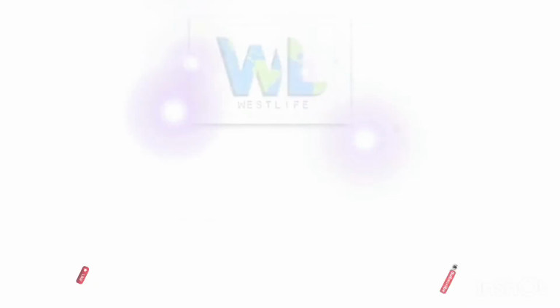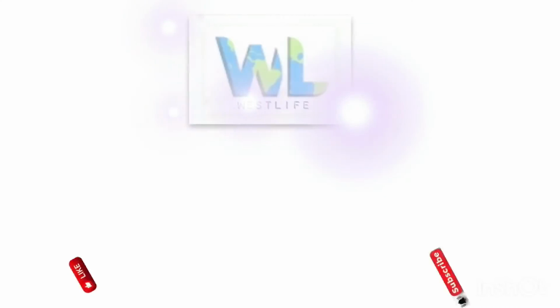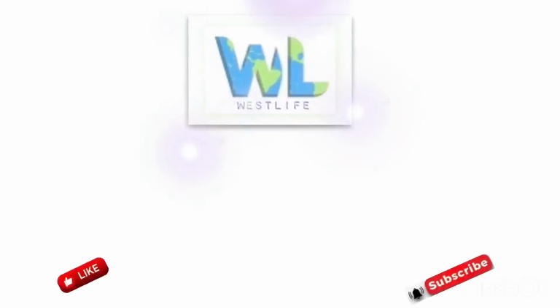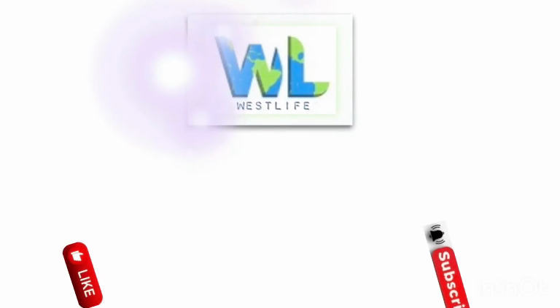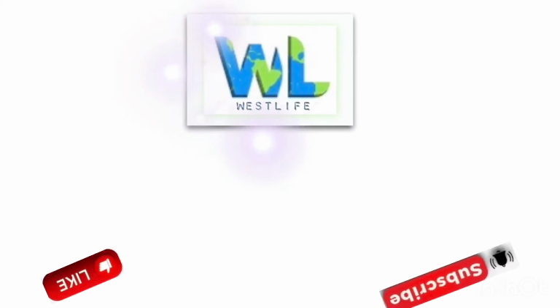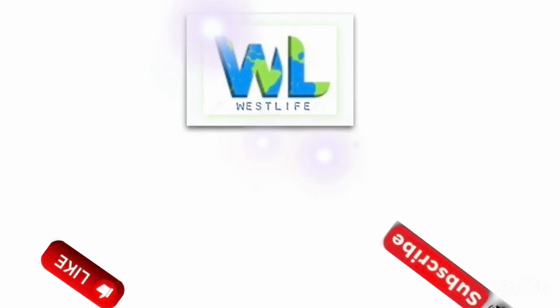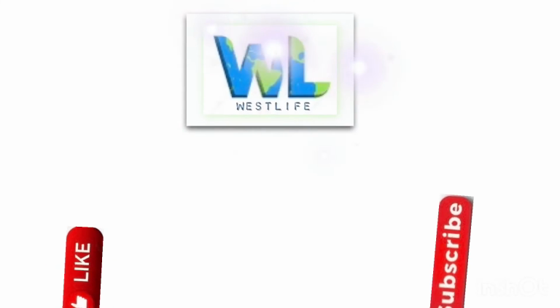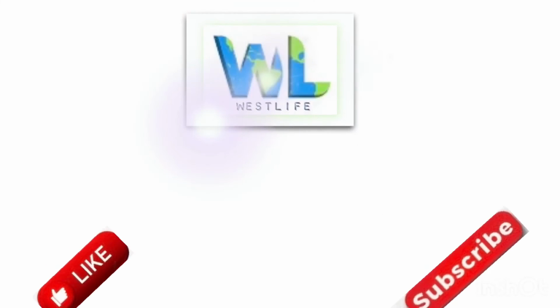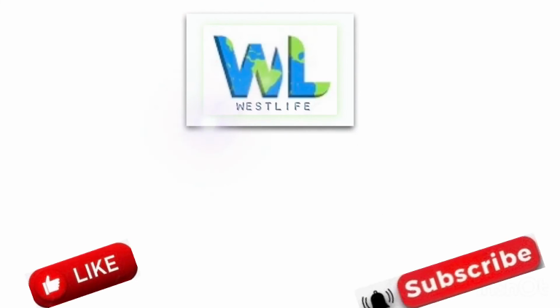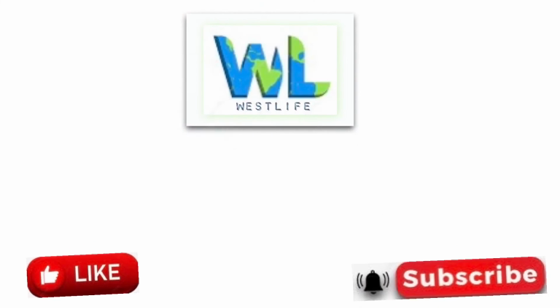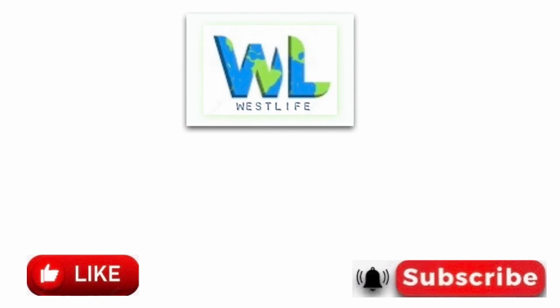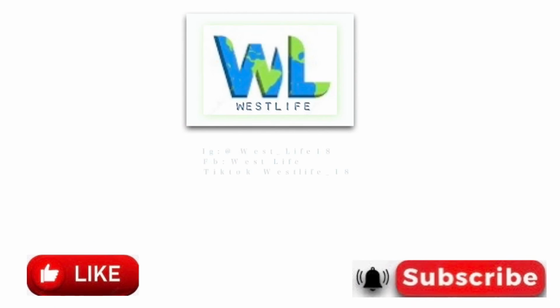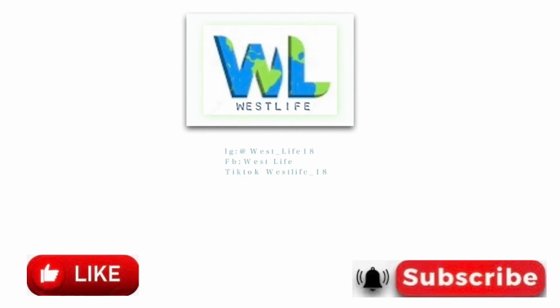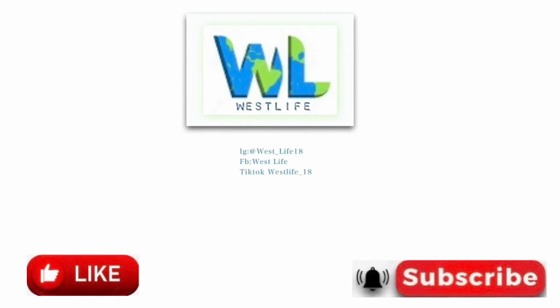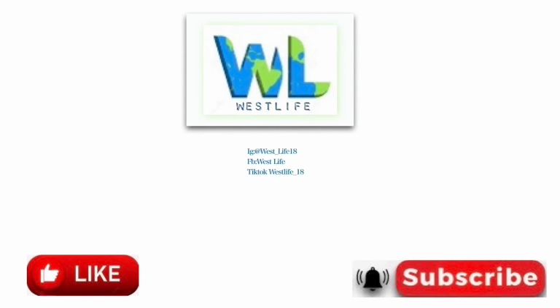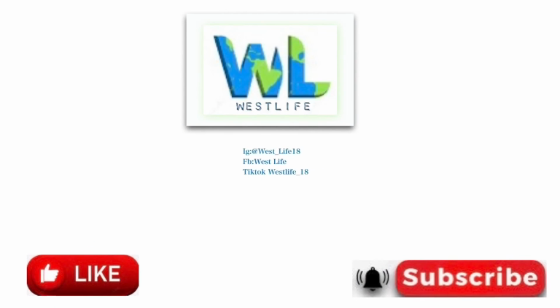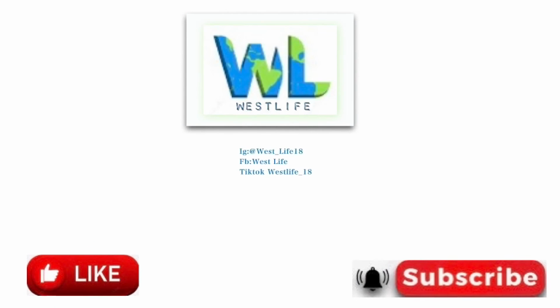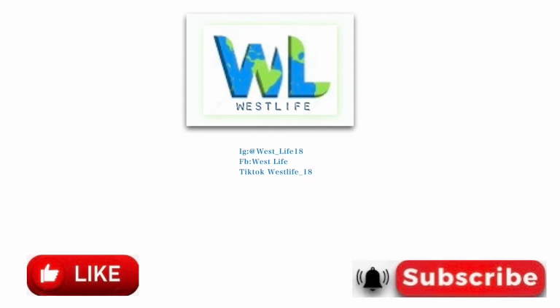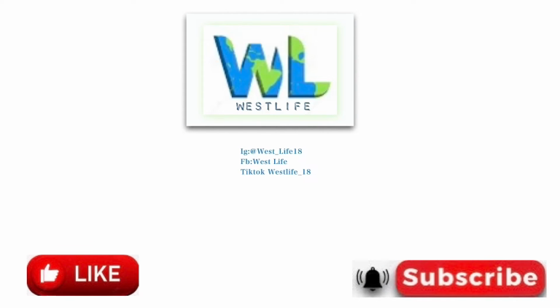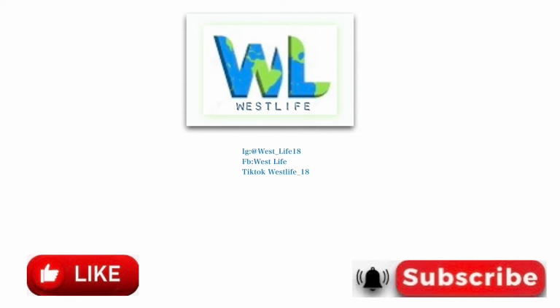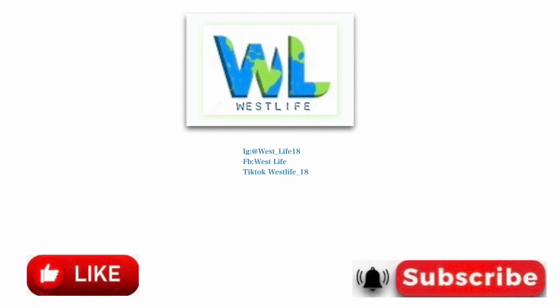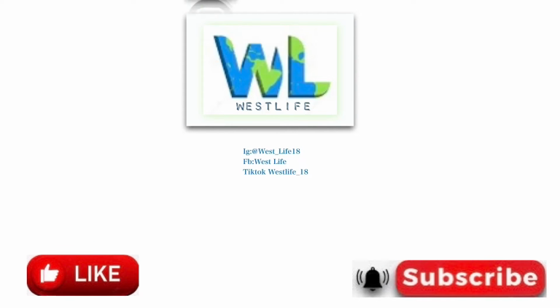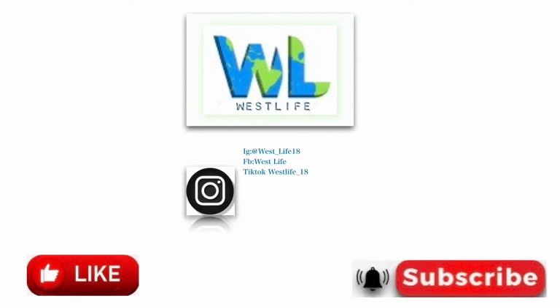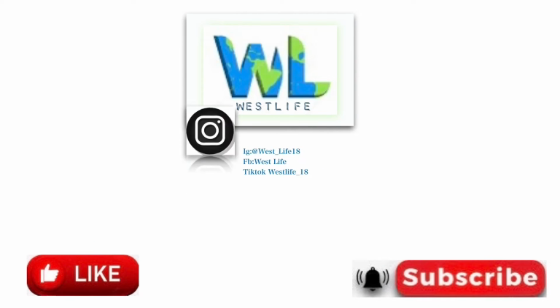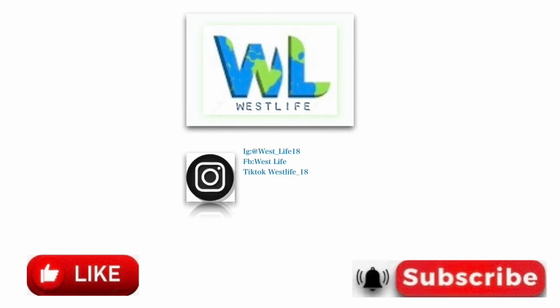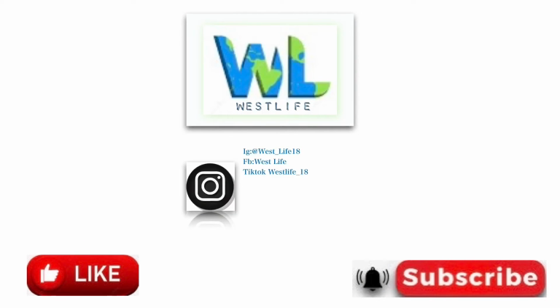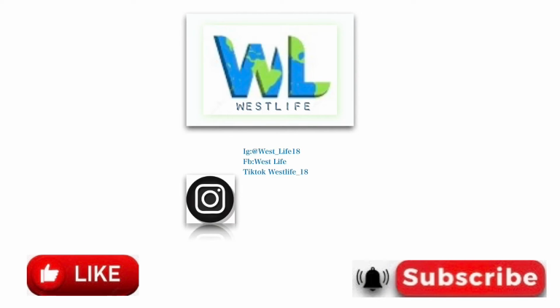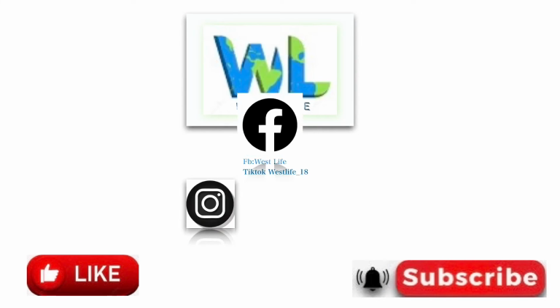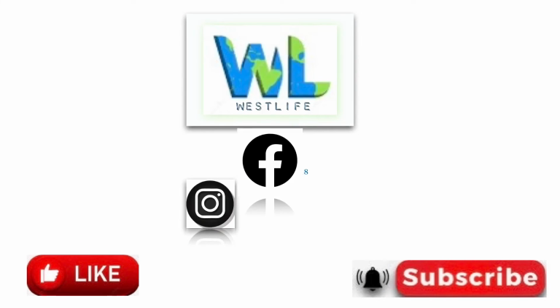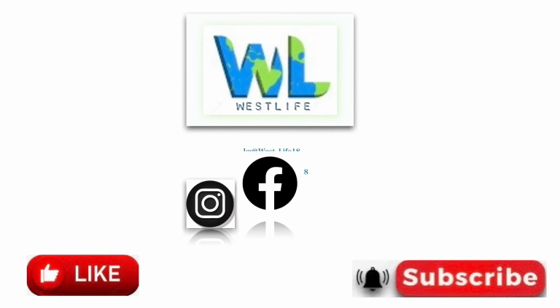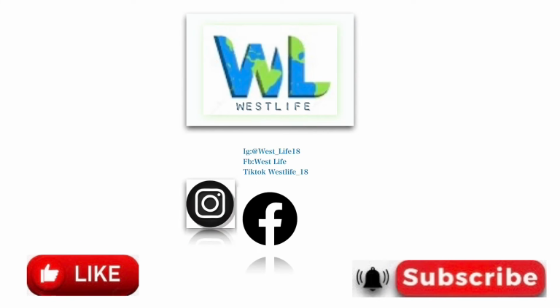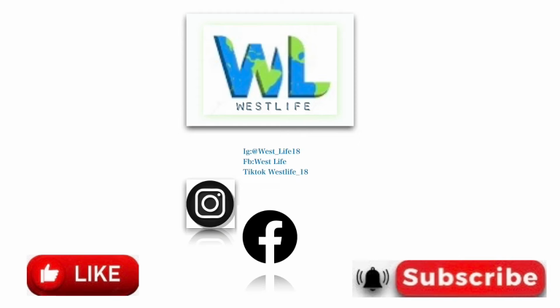Thank you for watching. I hope you all learned. Like, comment, and subscribe for more.